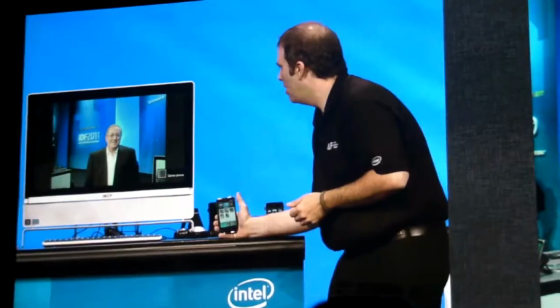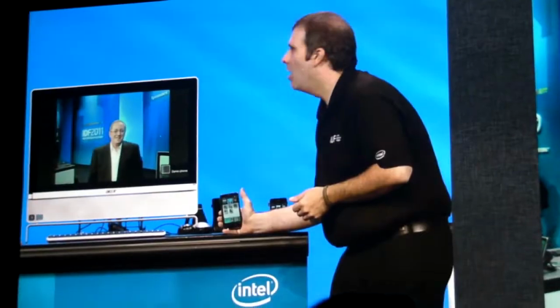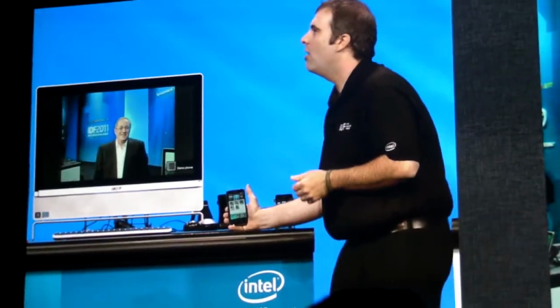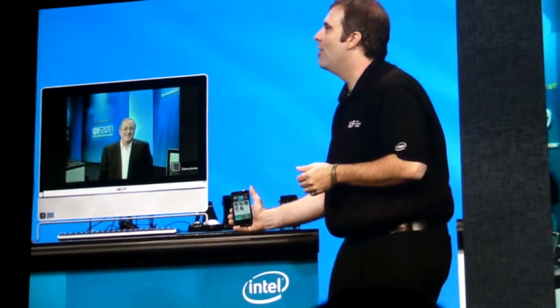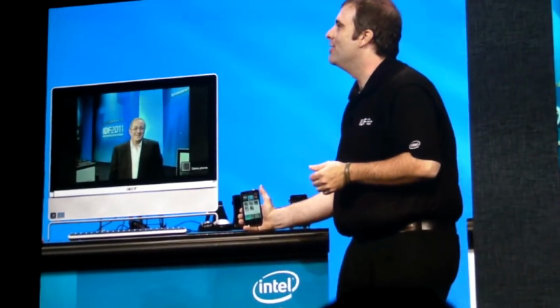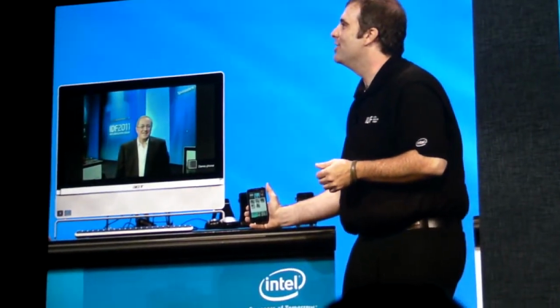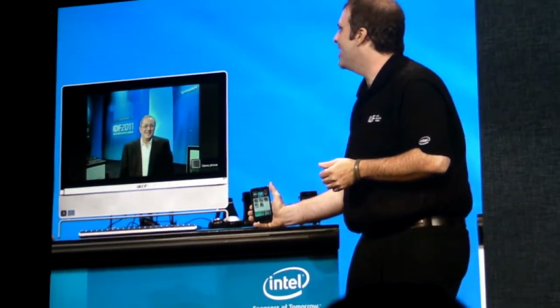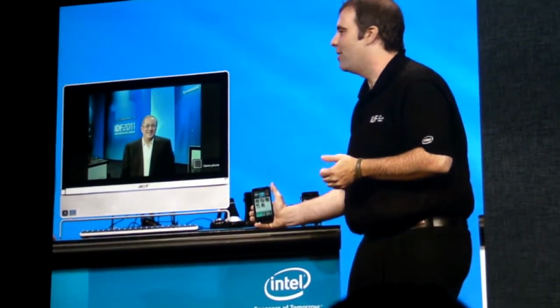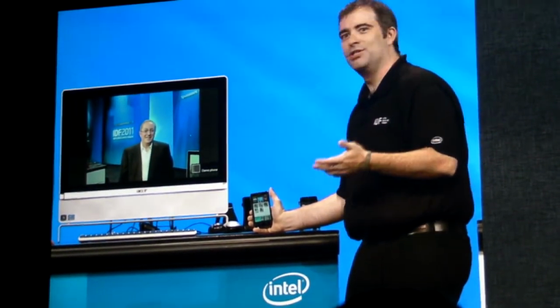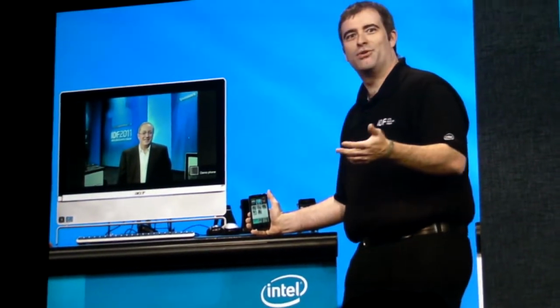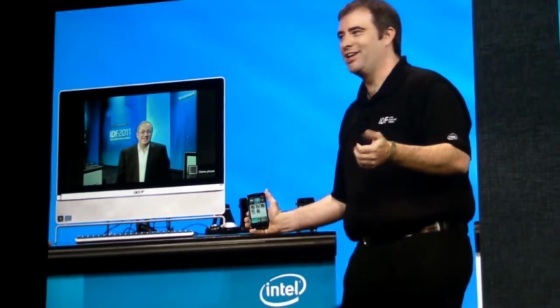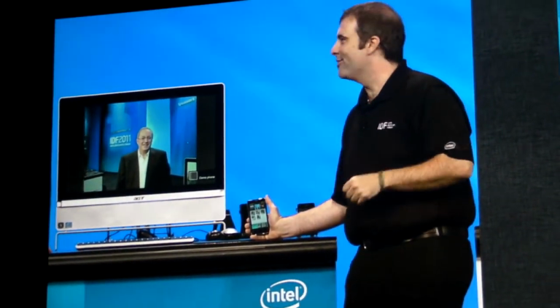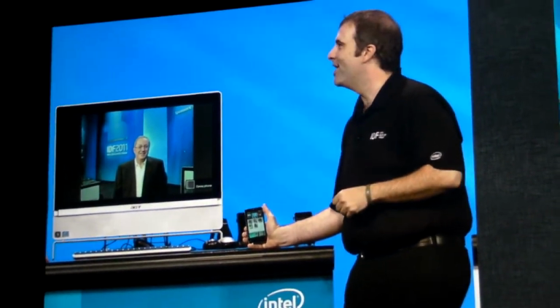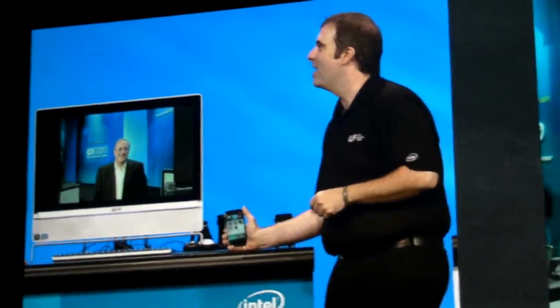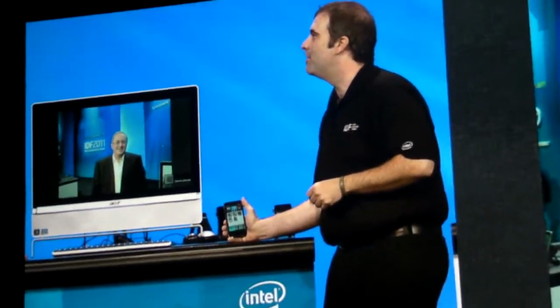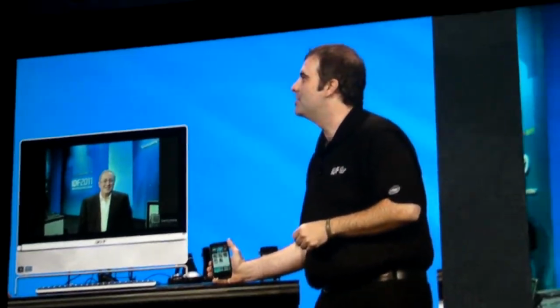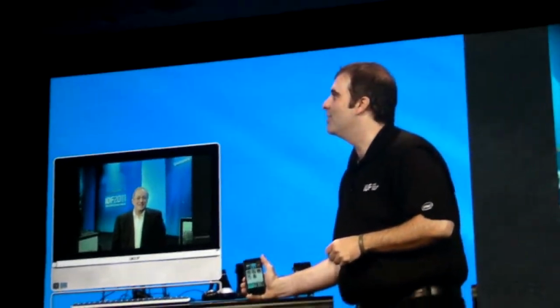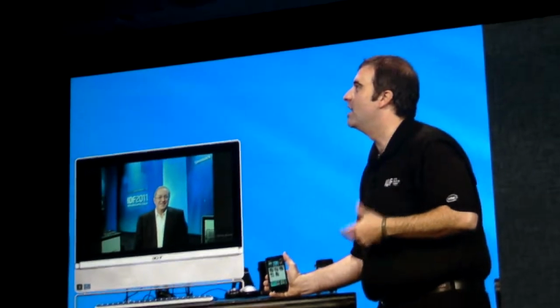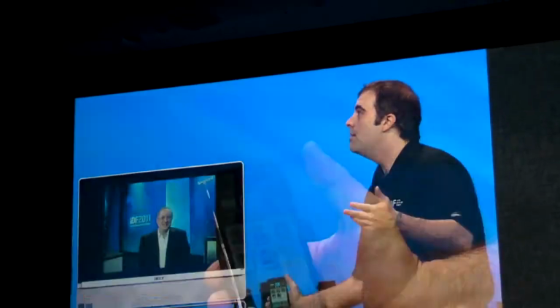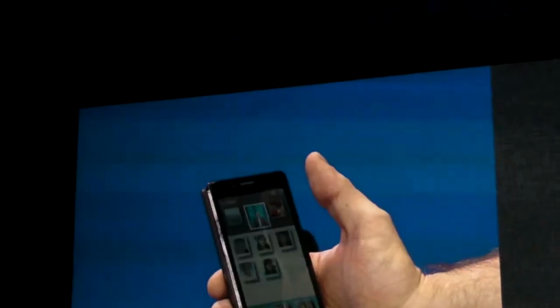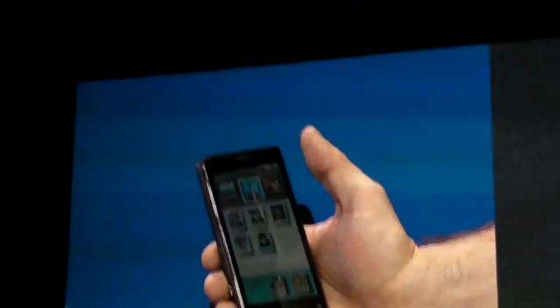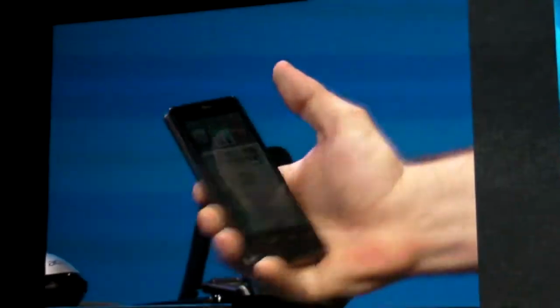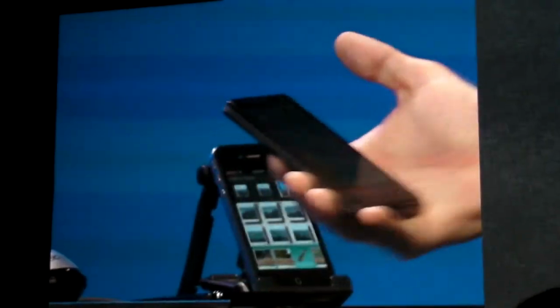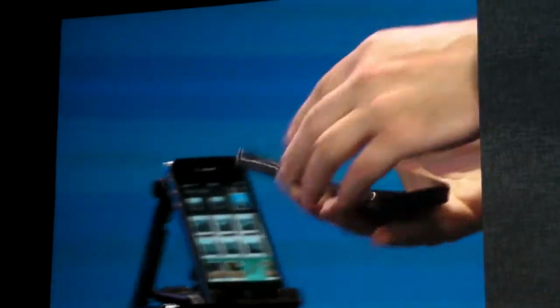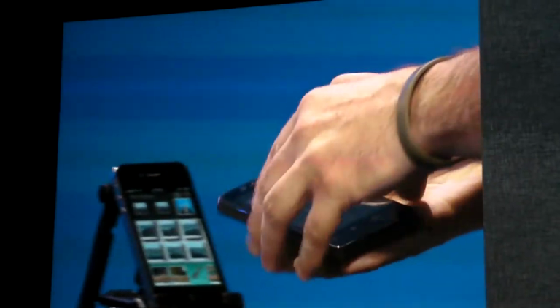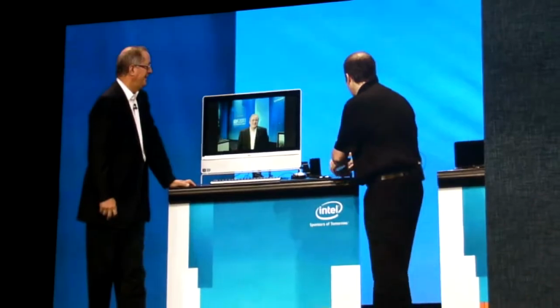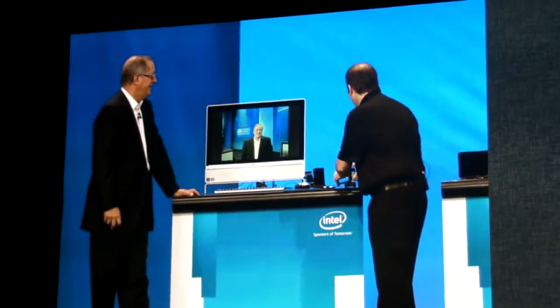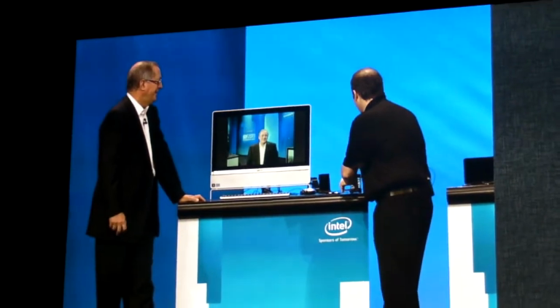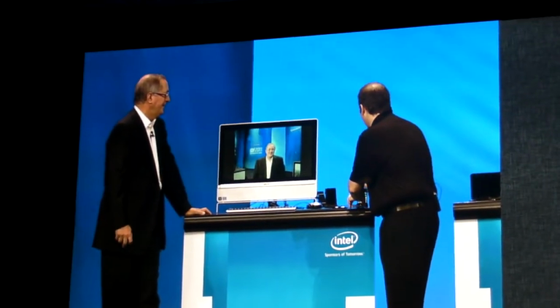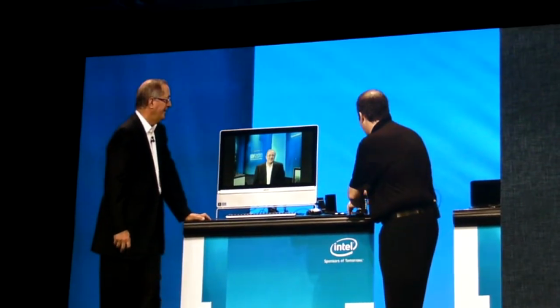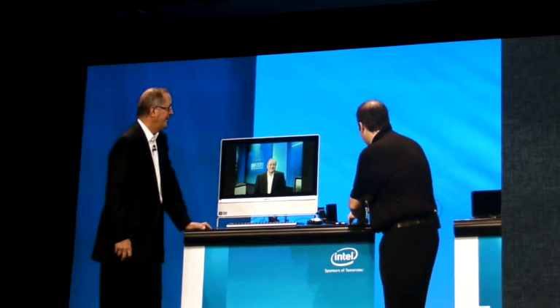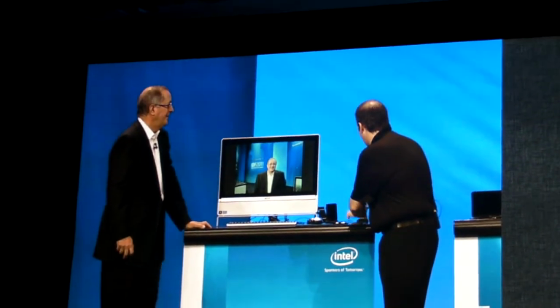up to this centrally located Acer all-in-one that I have here. And, oh, look at that — we're just going ahead and throwing that right up on the screen. But we can also go ahead and do this with multiple devices as well.